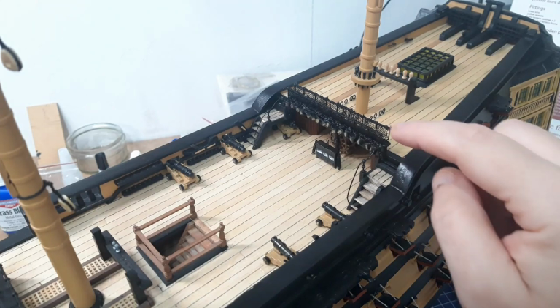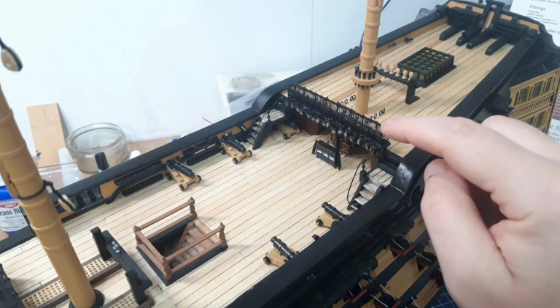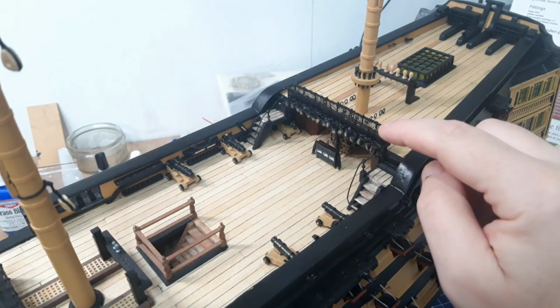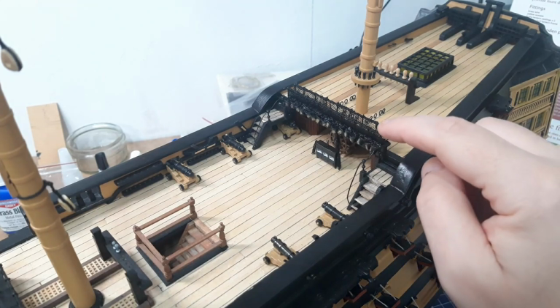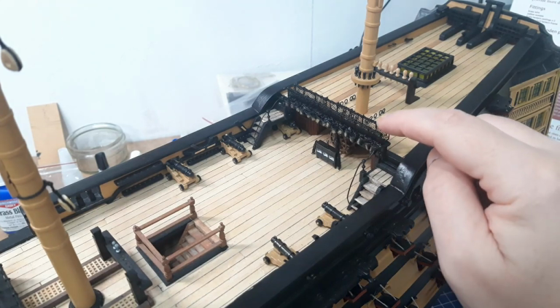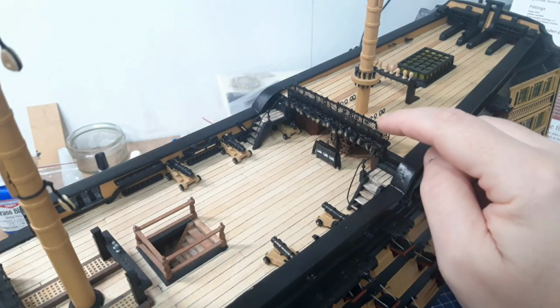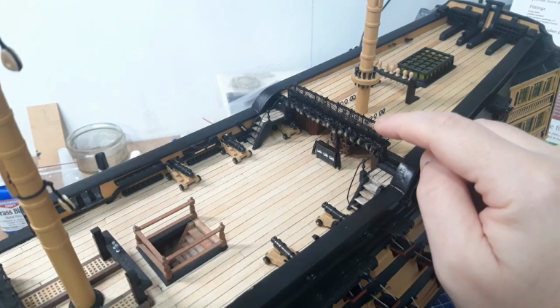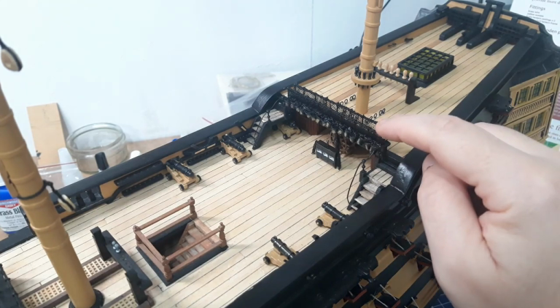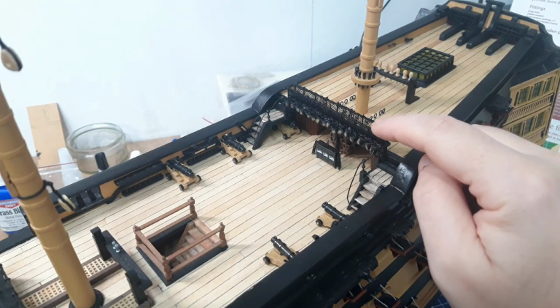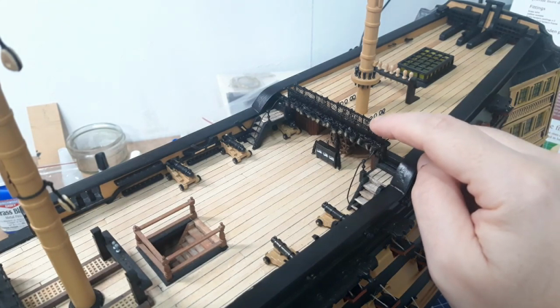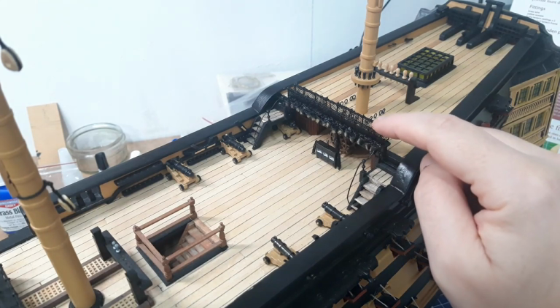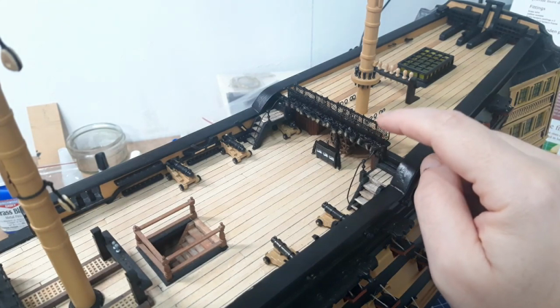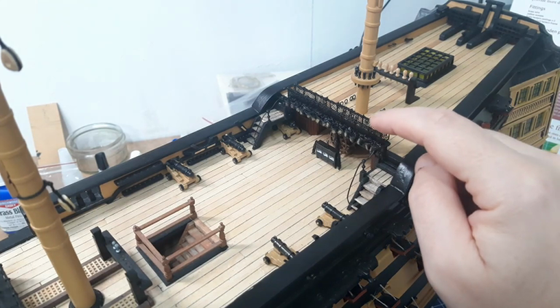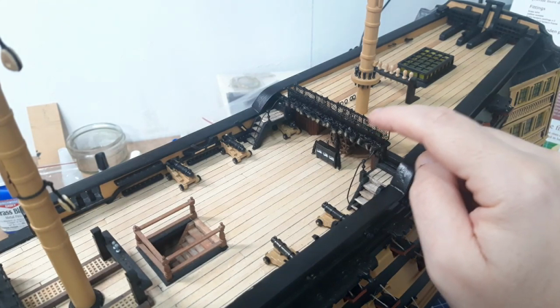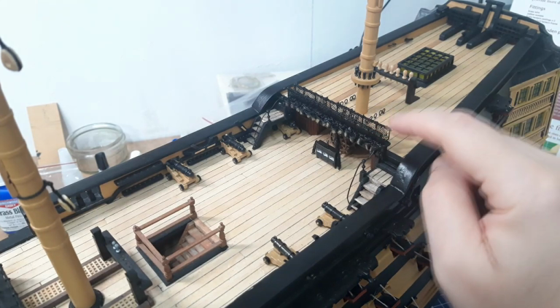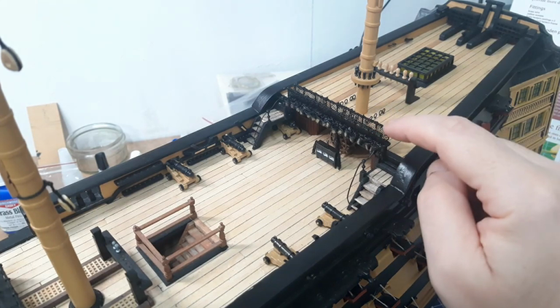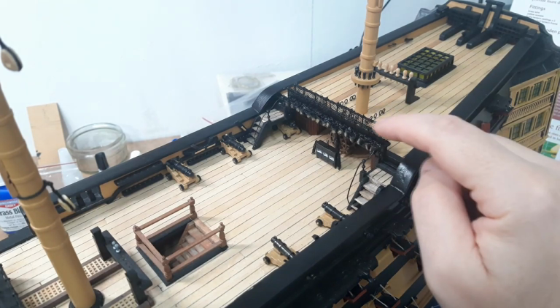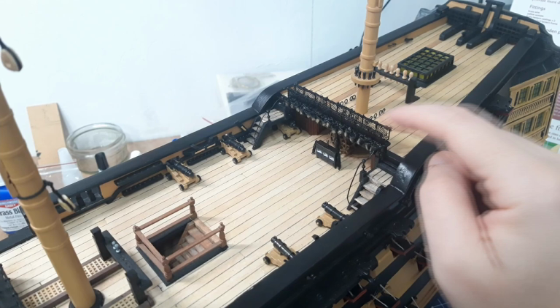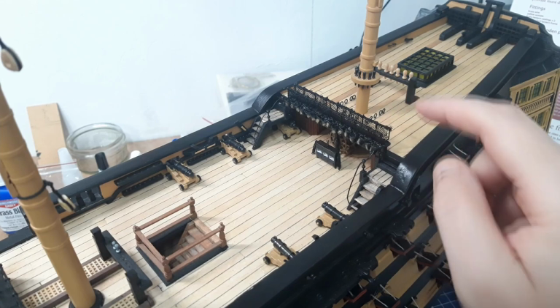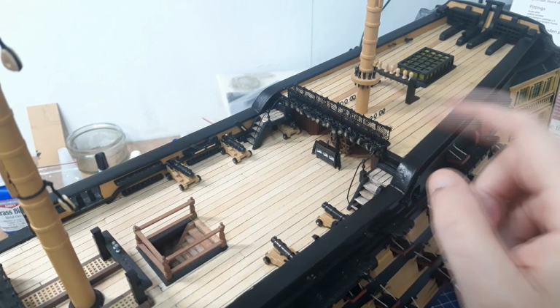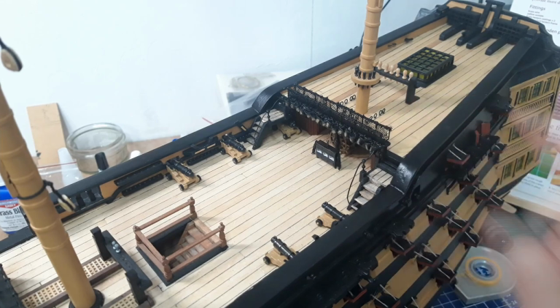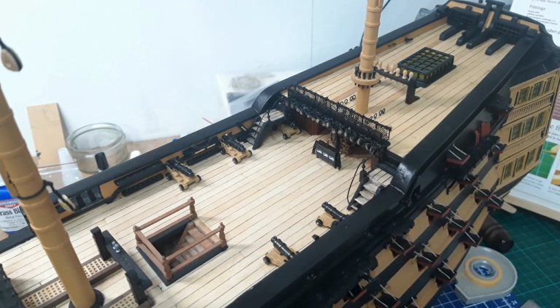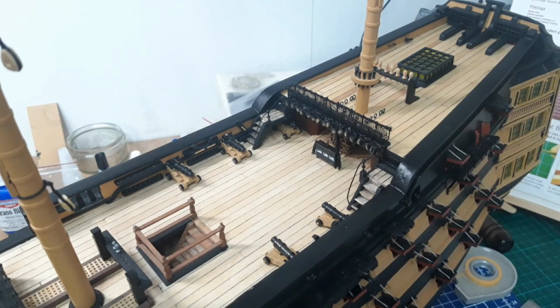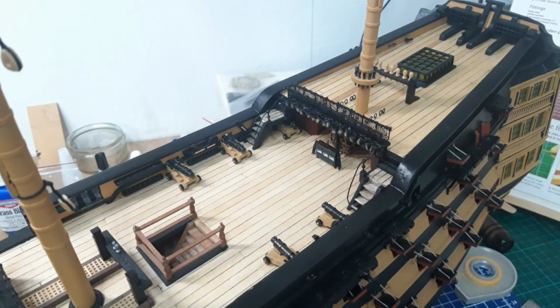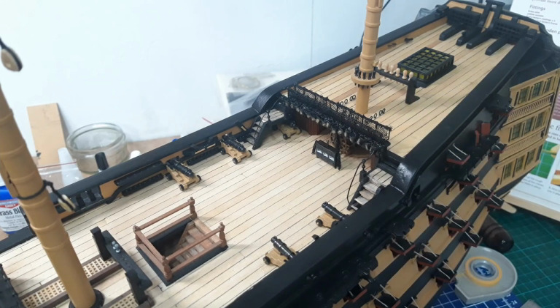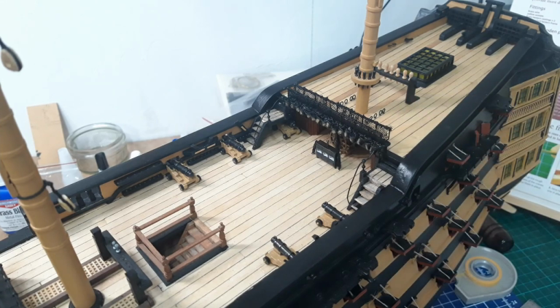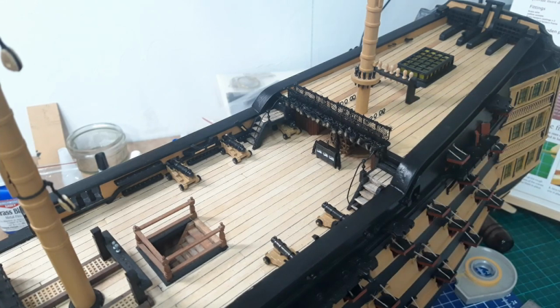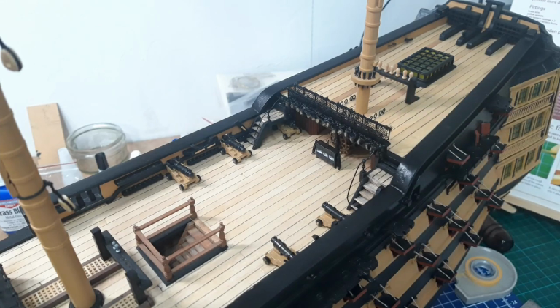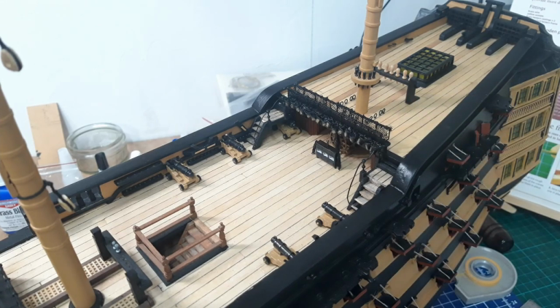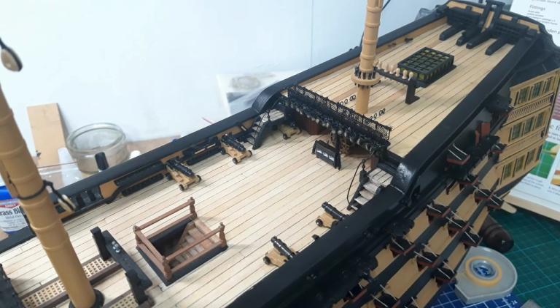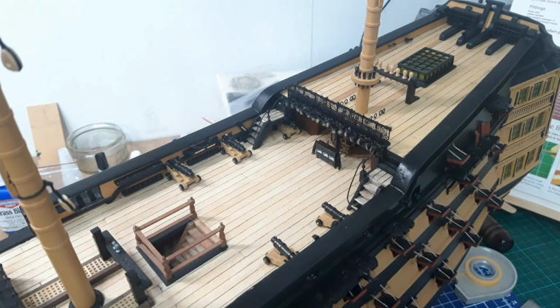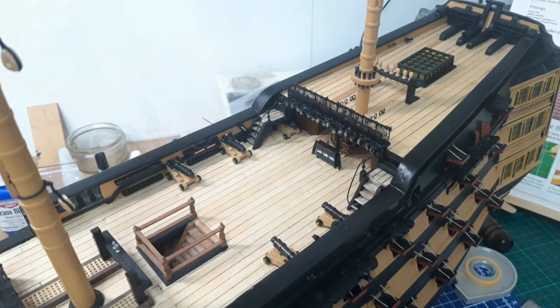All this top rail had to be hand stitched, so it just took so much longer.